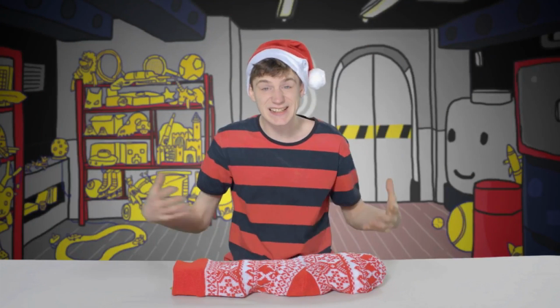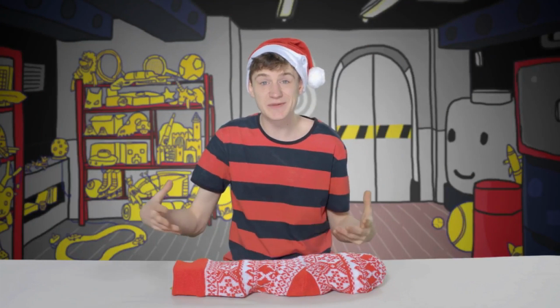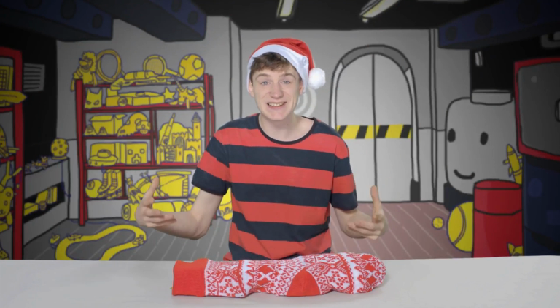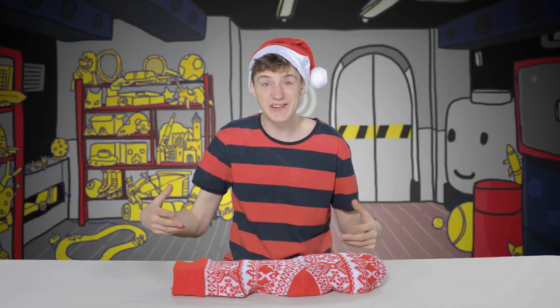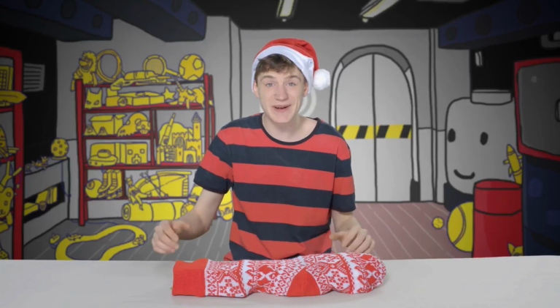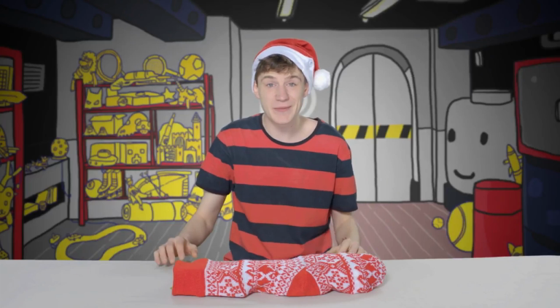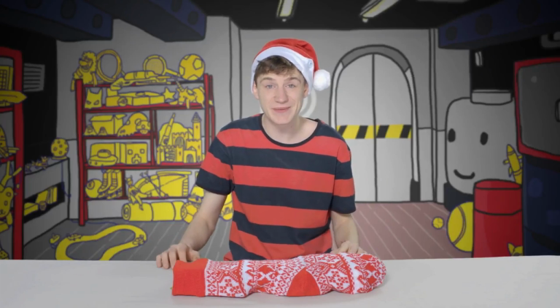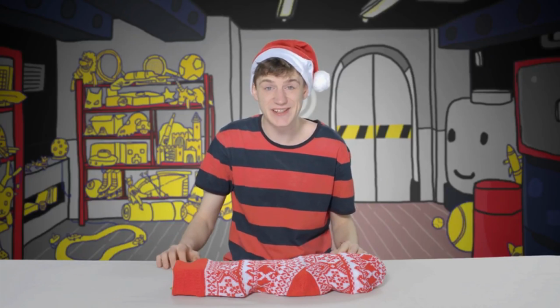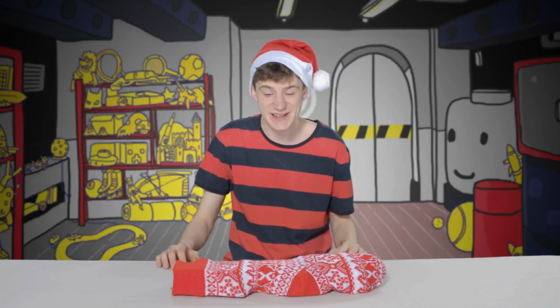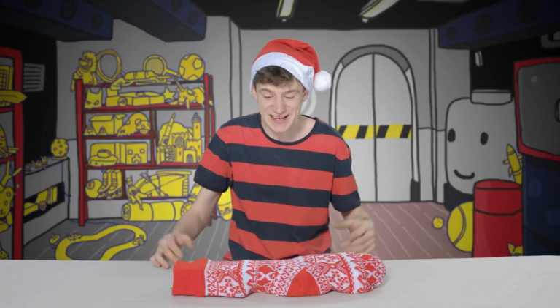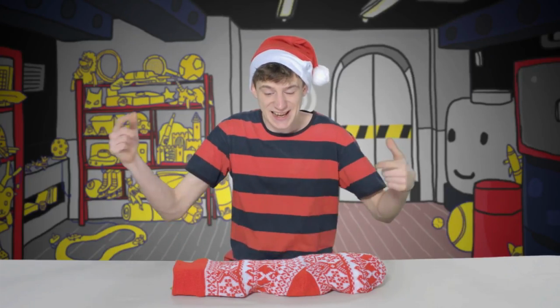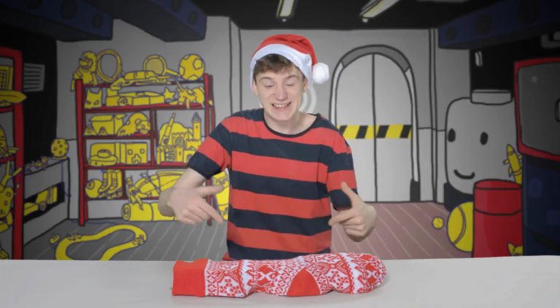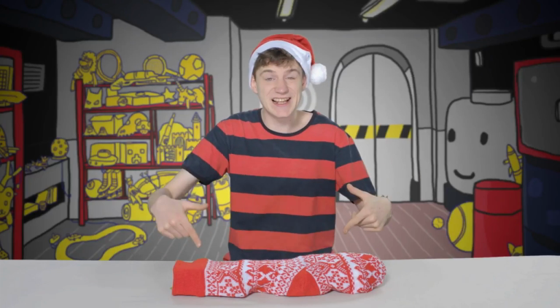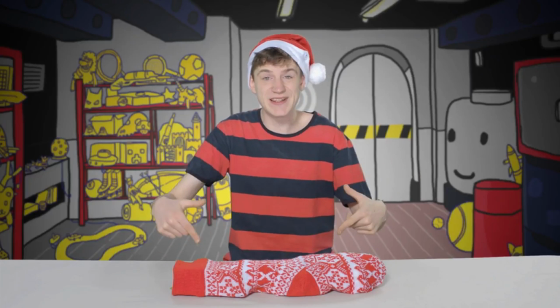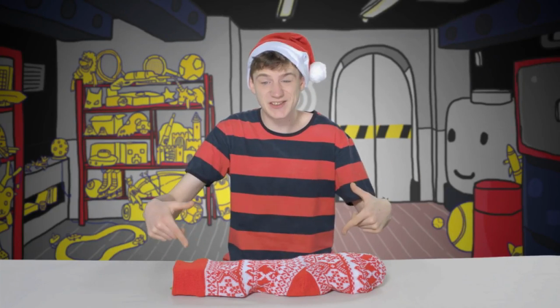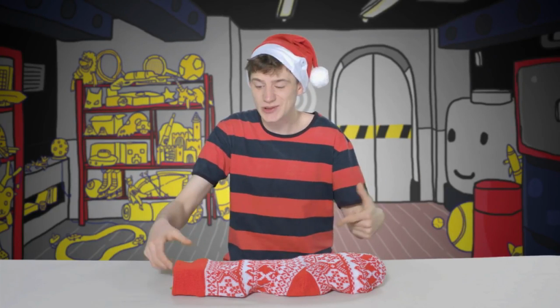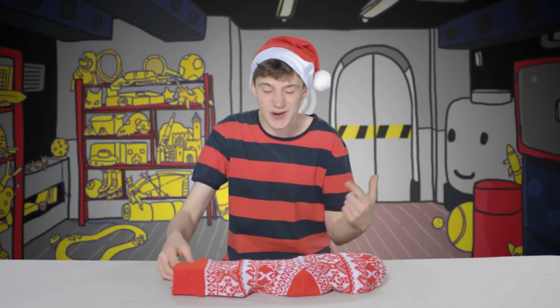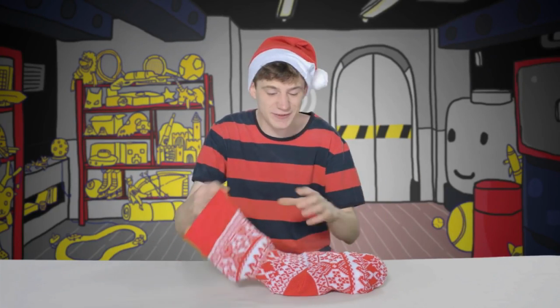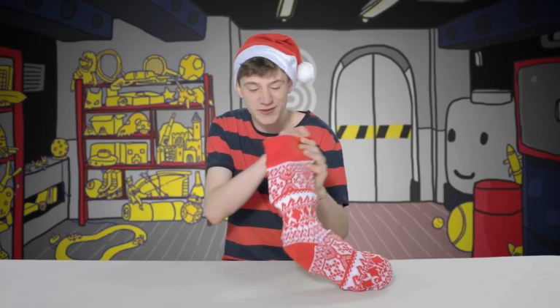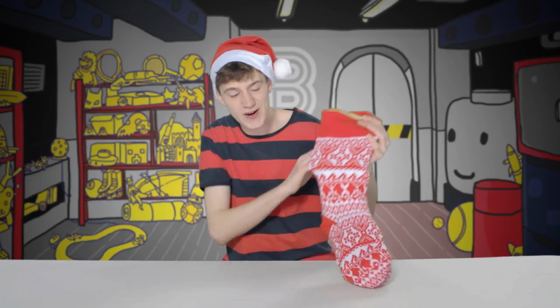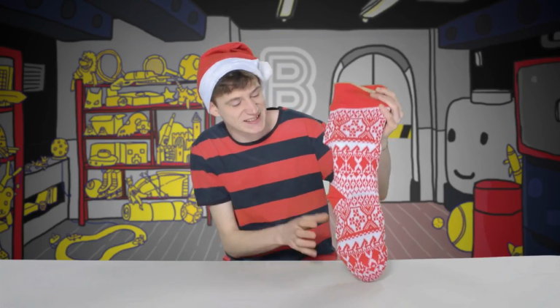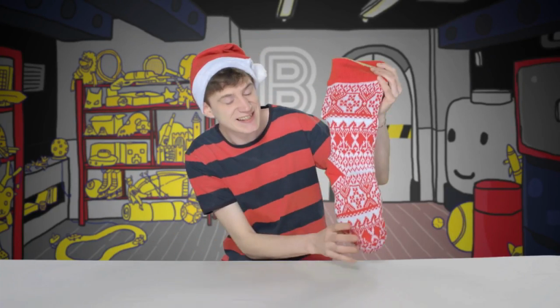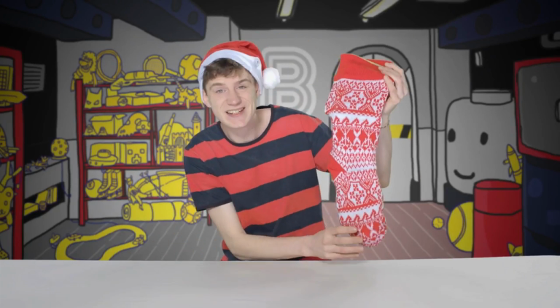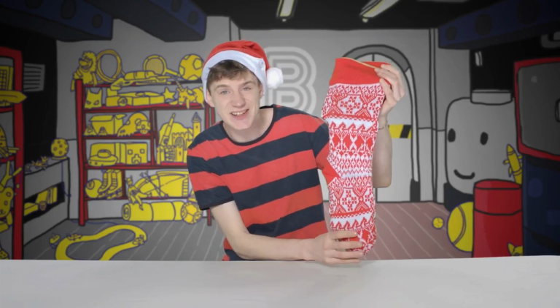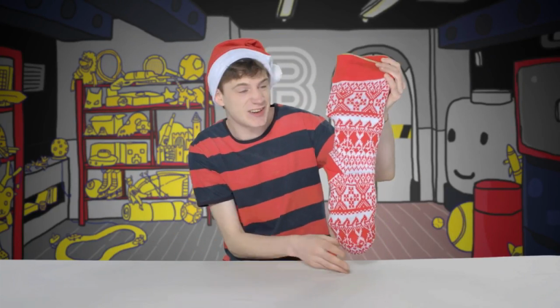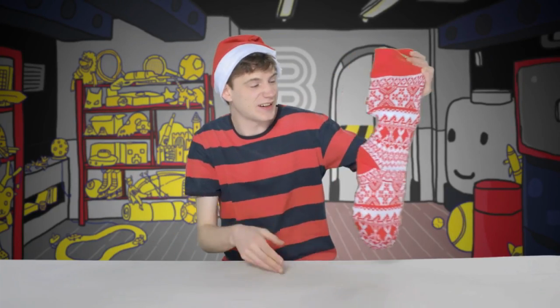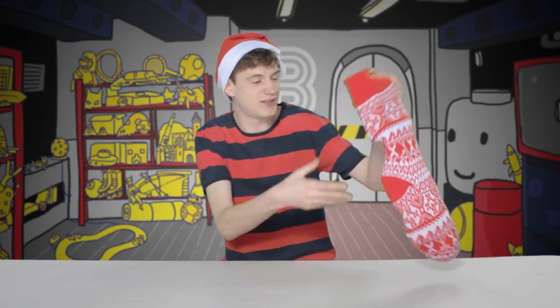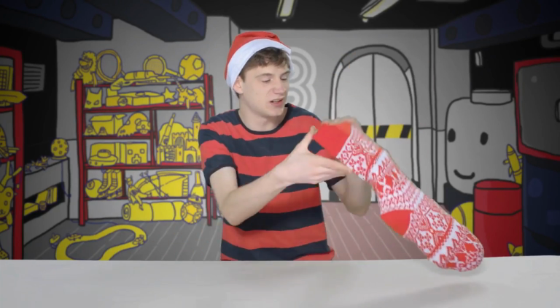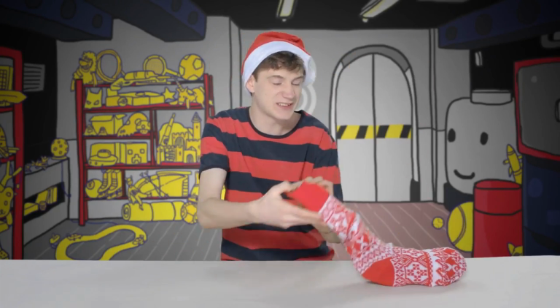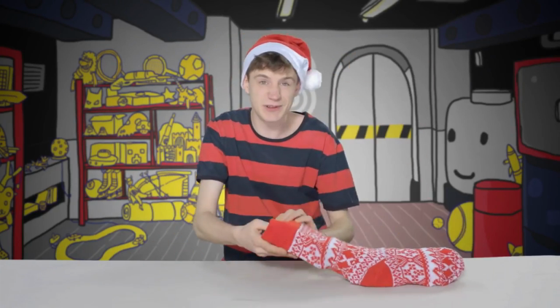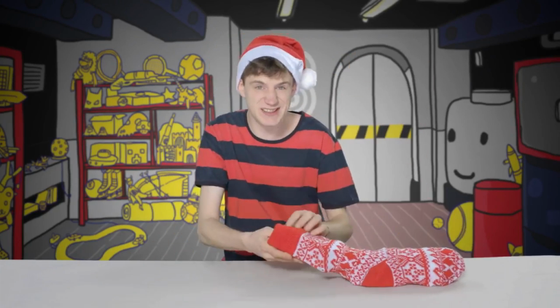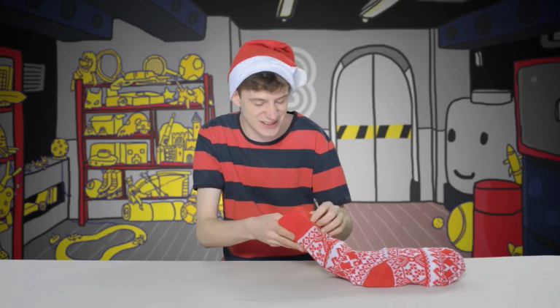Santa's been down in the Beano basement this week and he's left me this cool stocking full of toys, so I'm going to have a look to see what's inside.